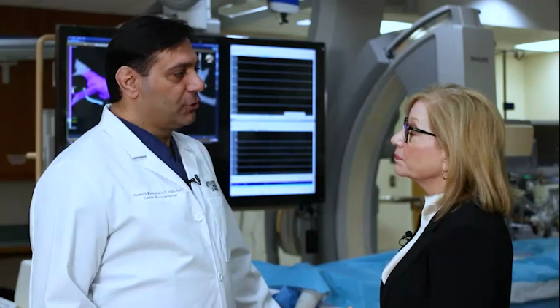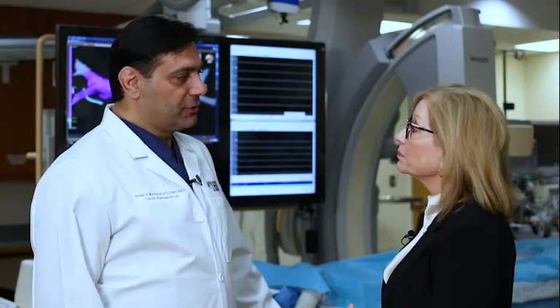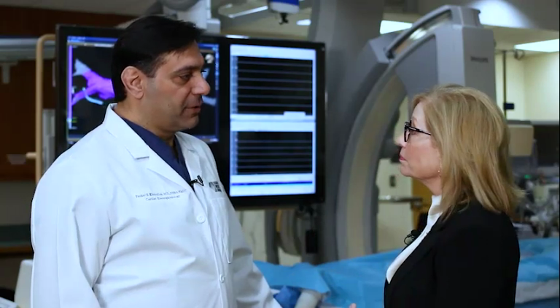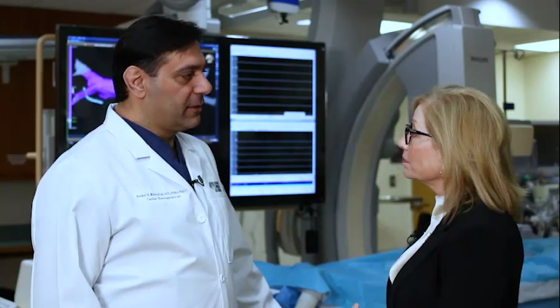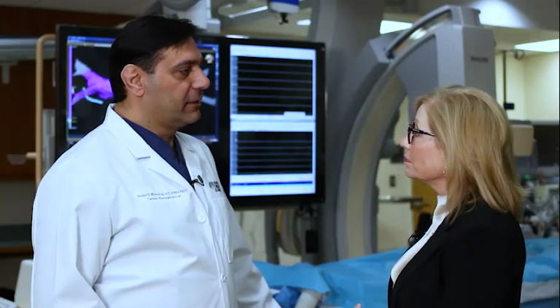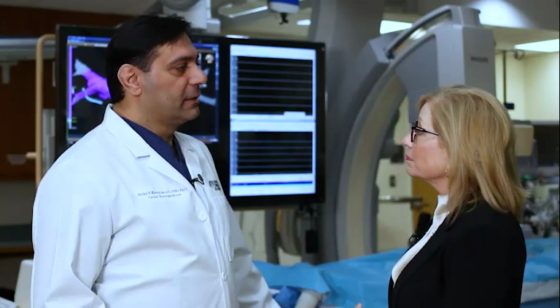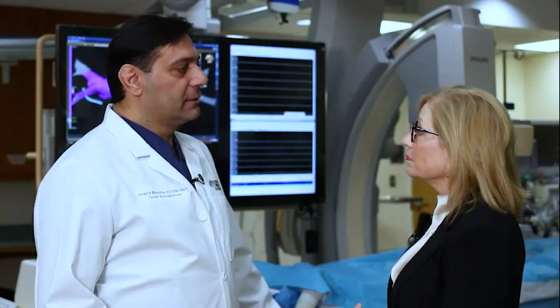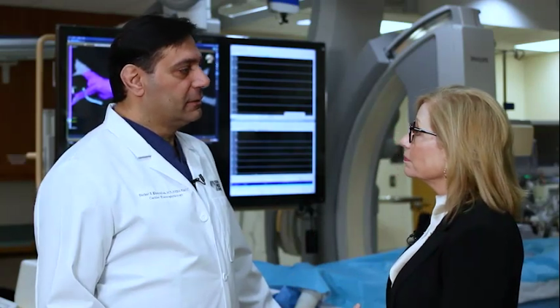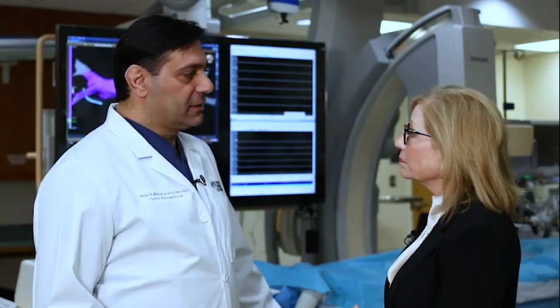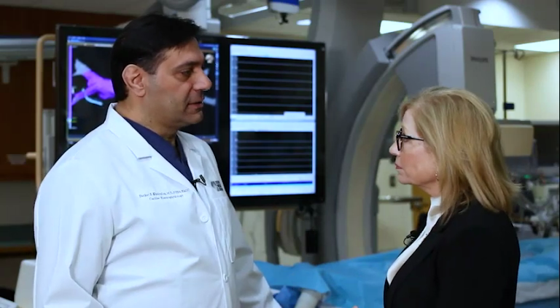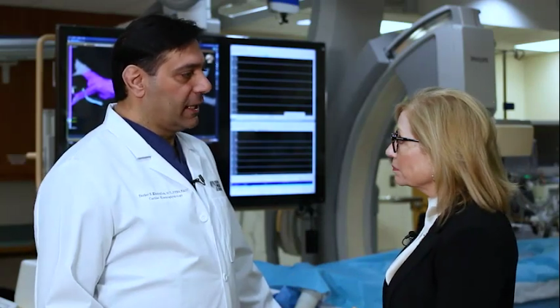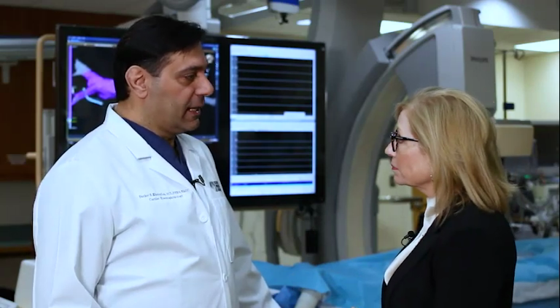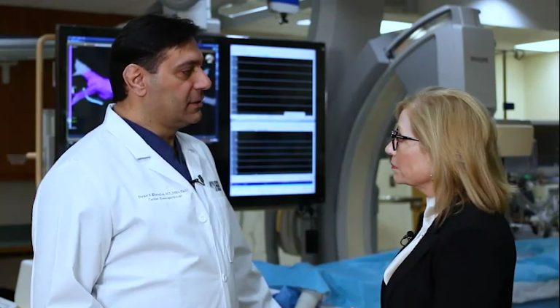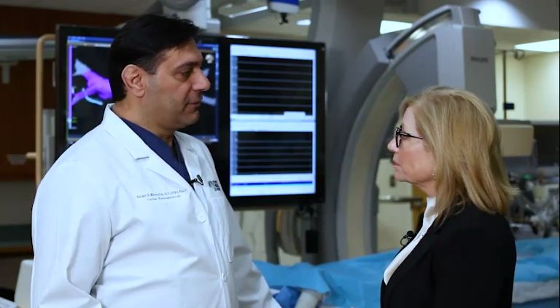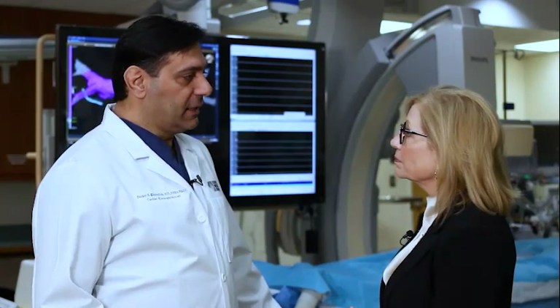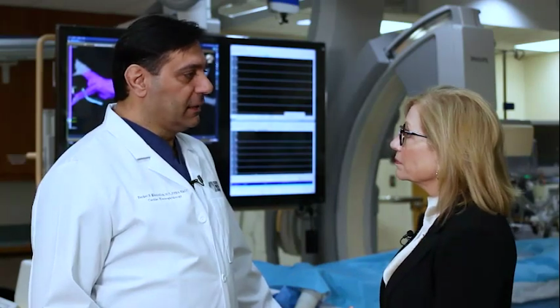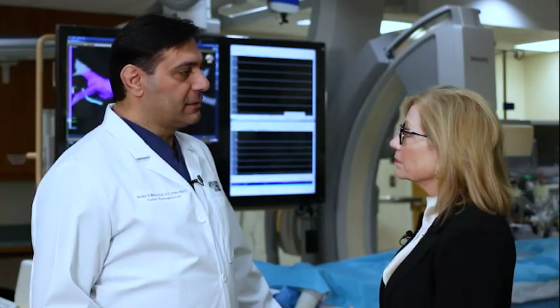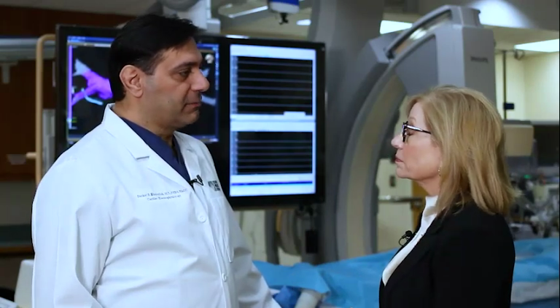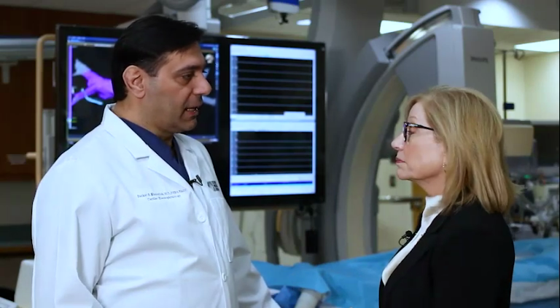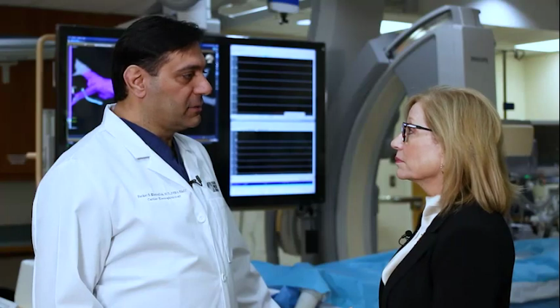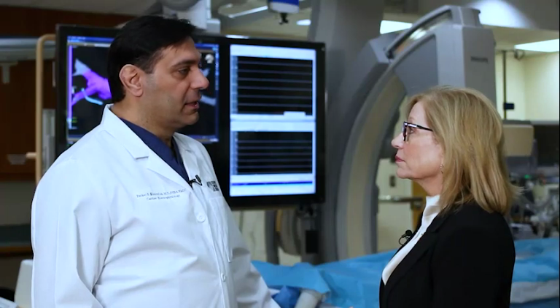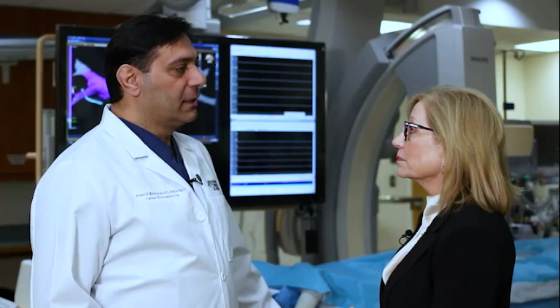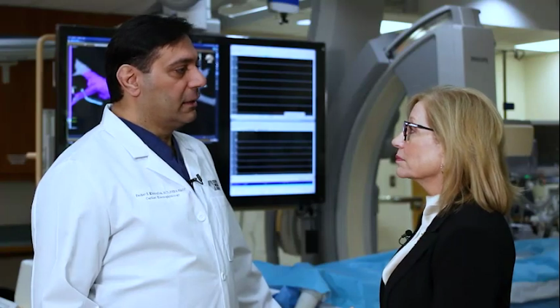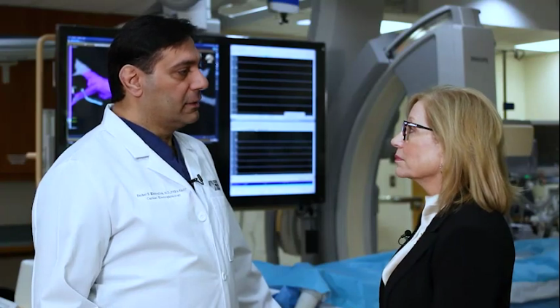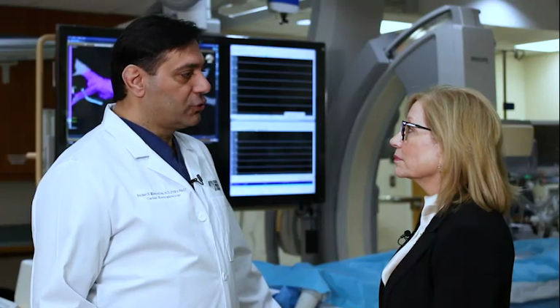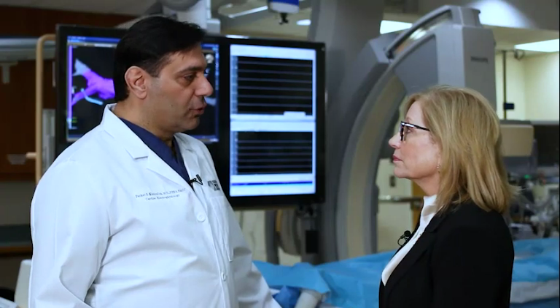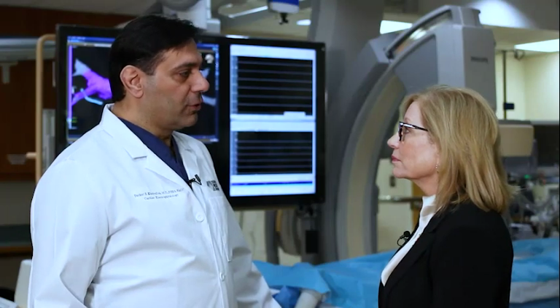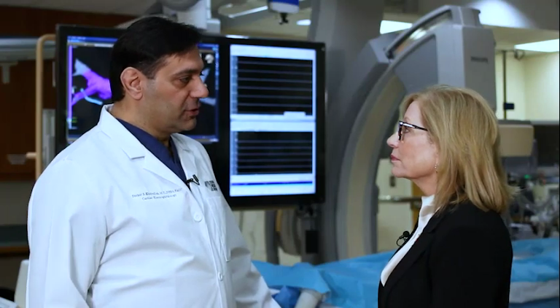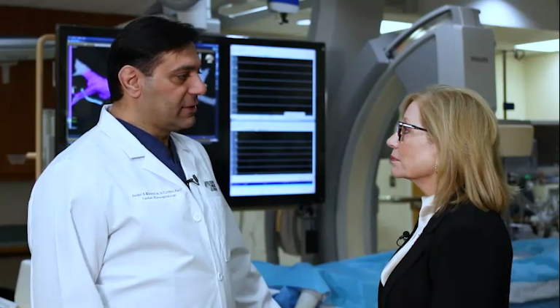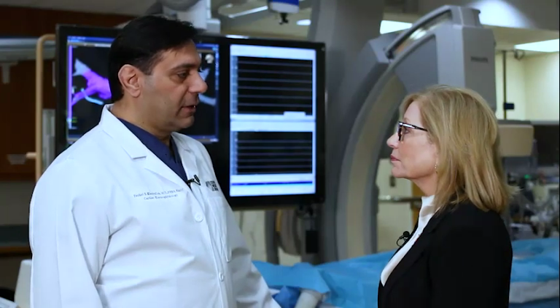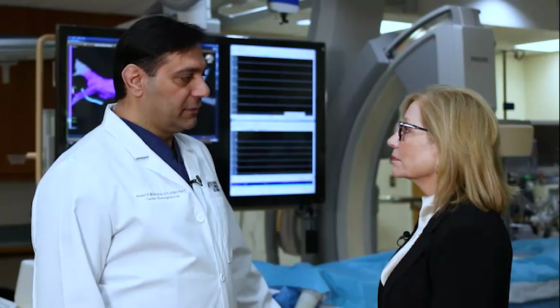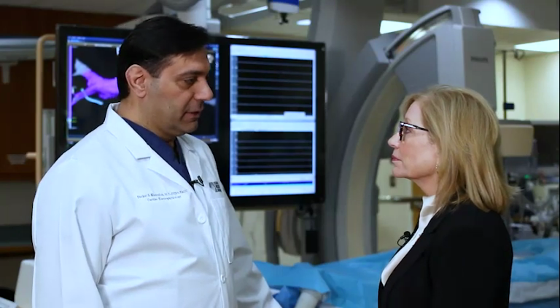shortness of breath, dizziness, lightheadedness, fainting, and sometimes stroke or congestive heart failure.